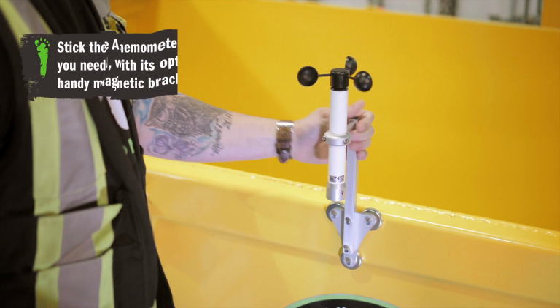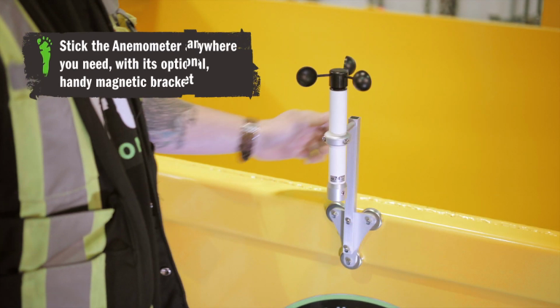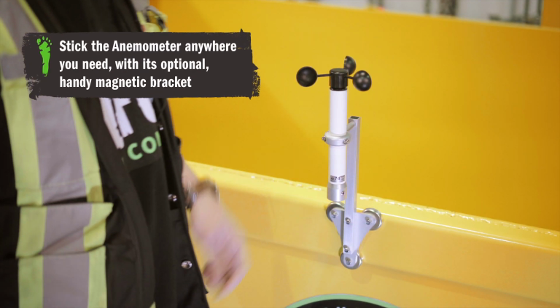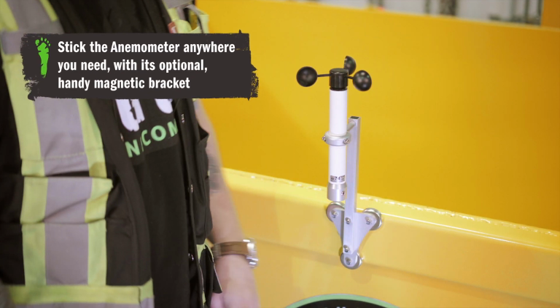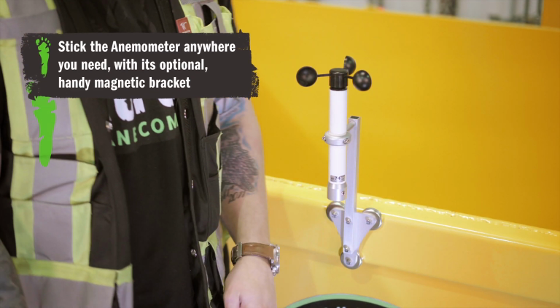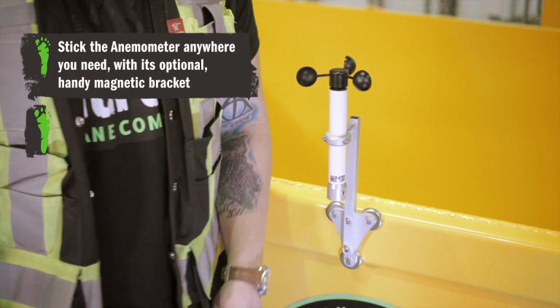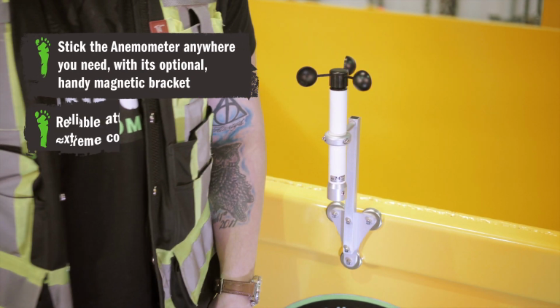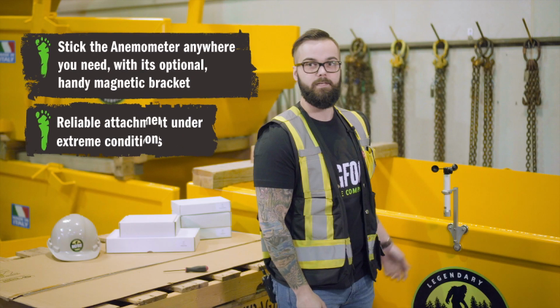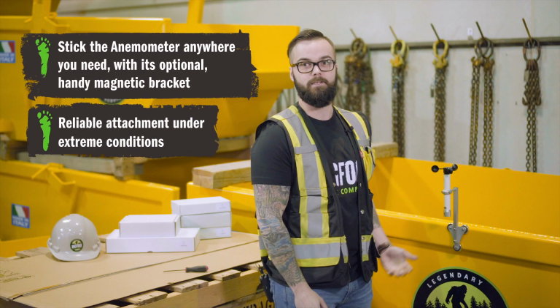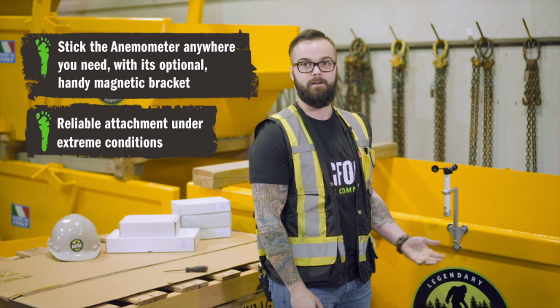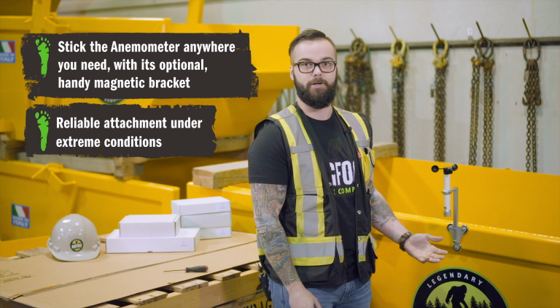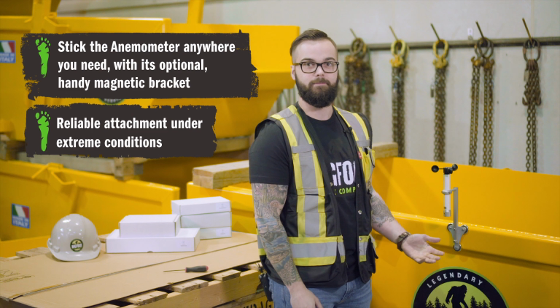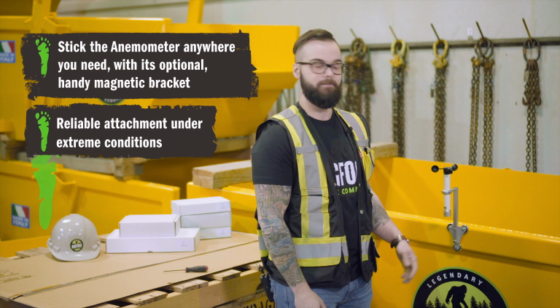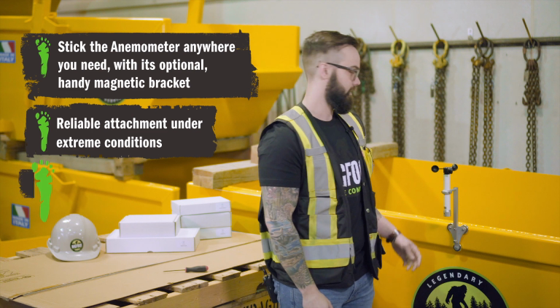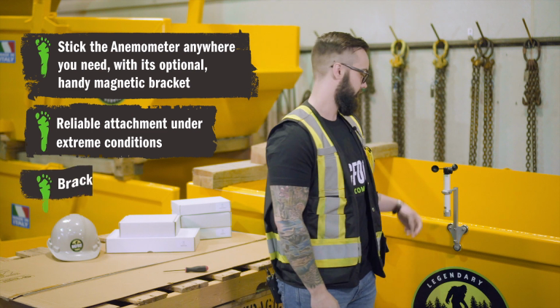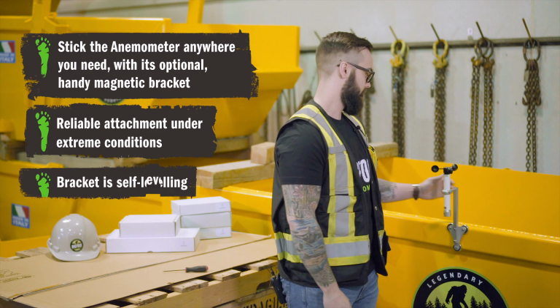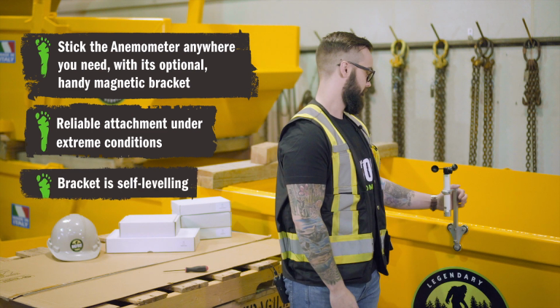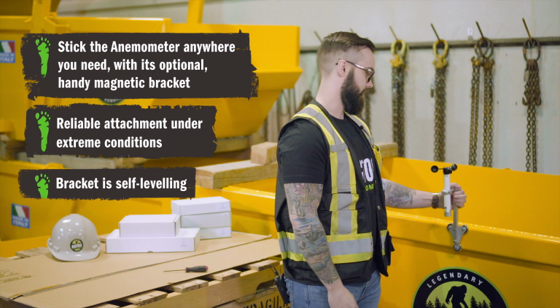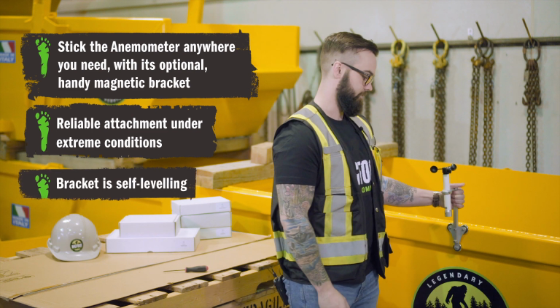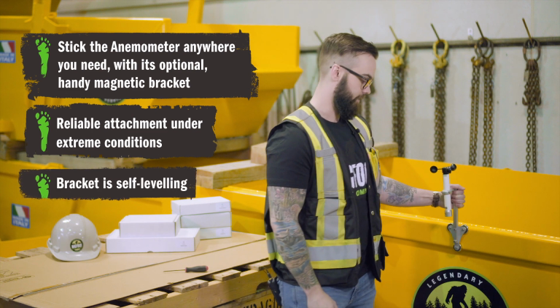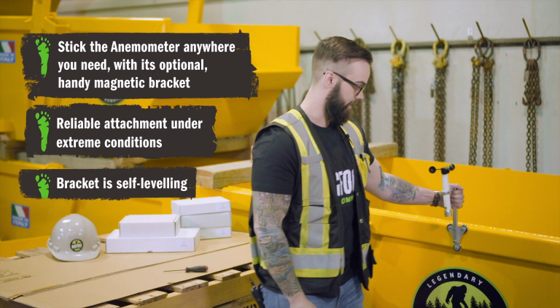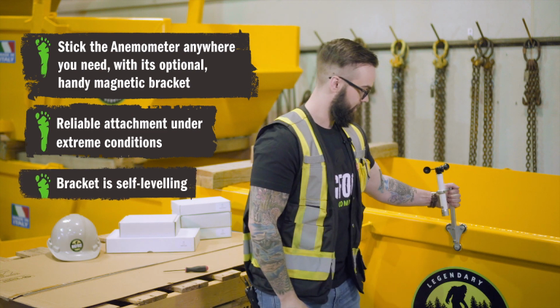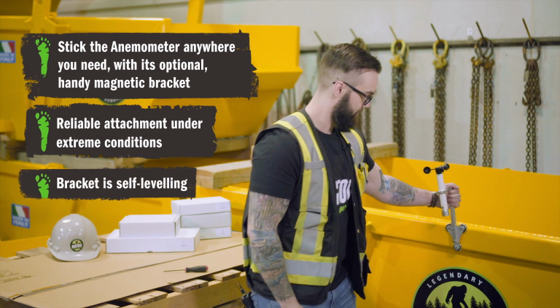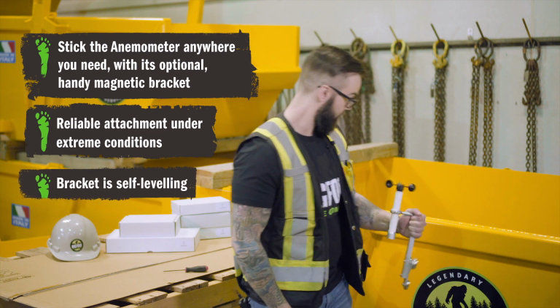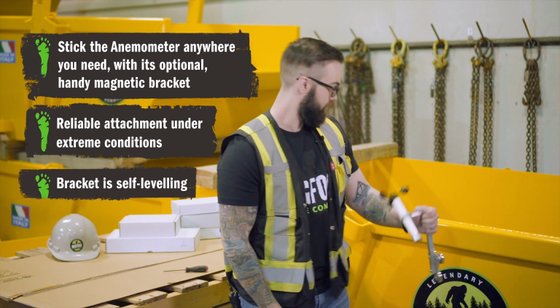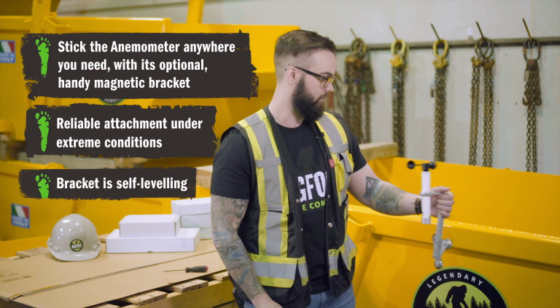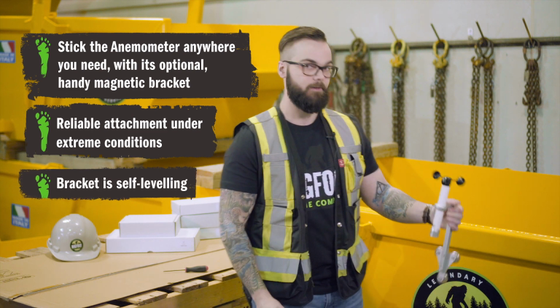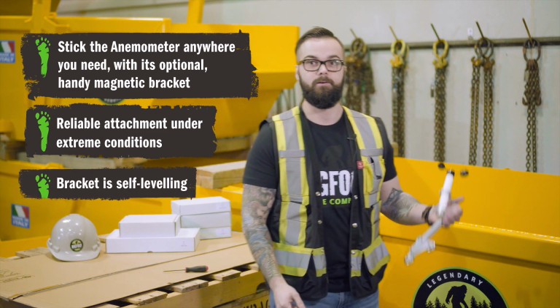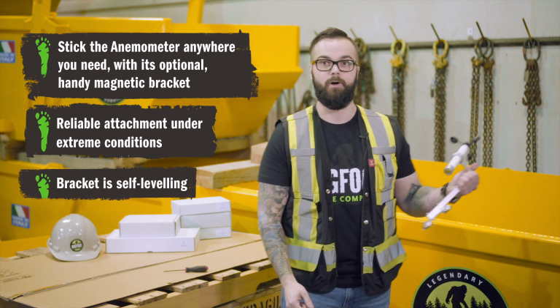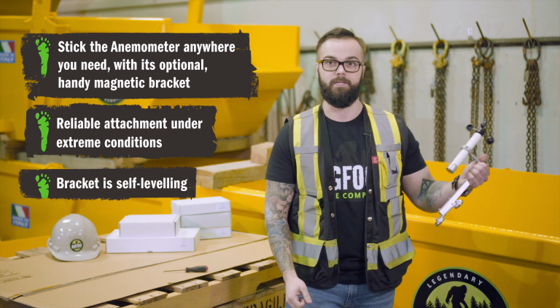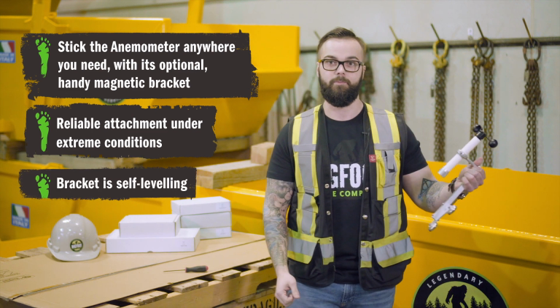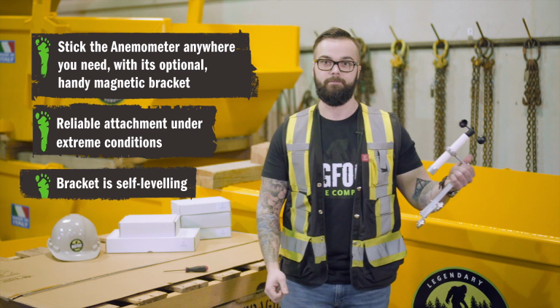And it's done. It's not coming off unless you really want it to come off.